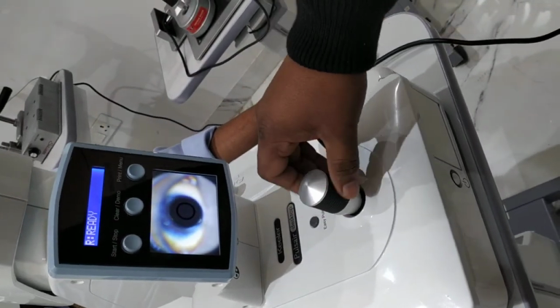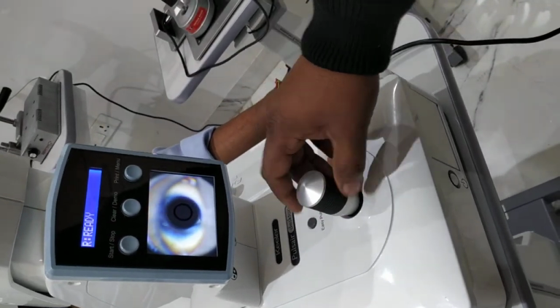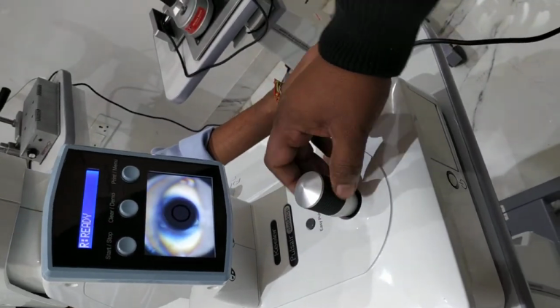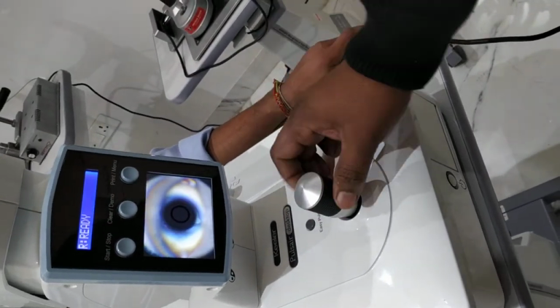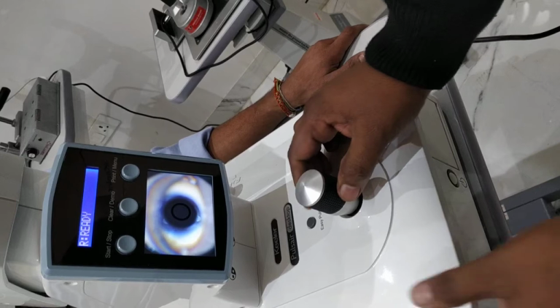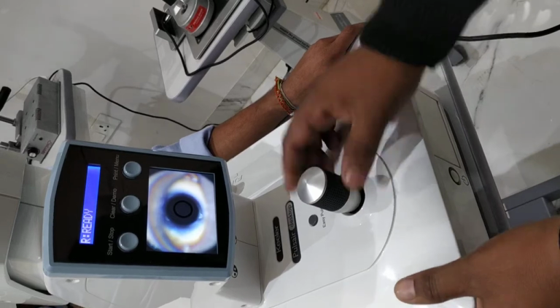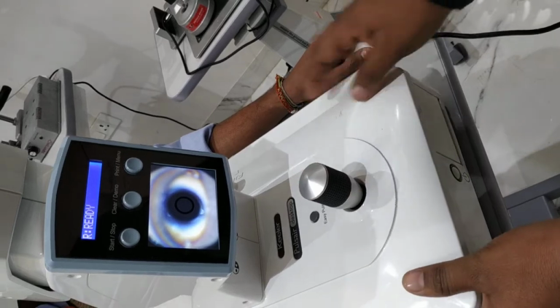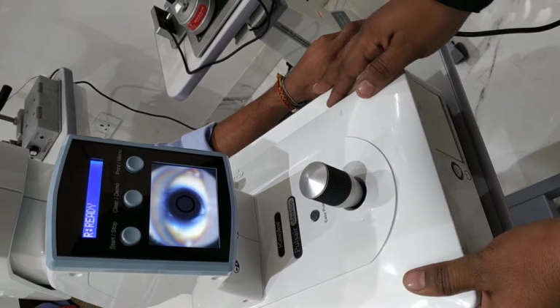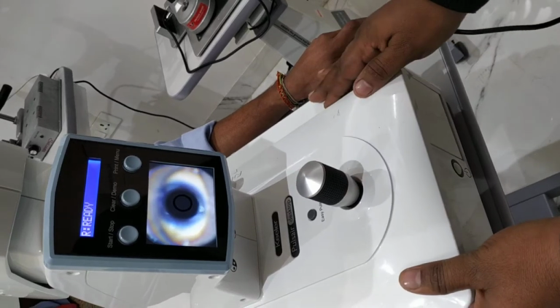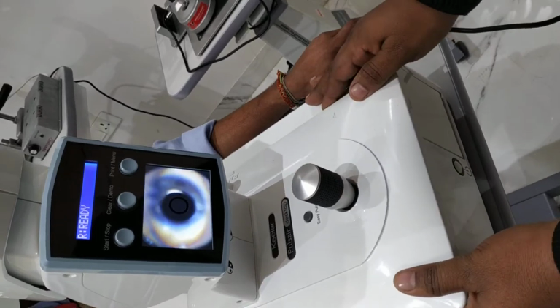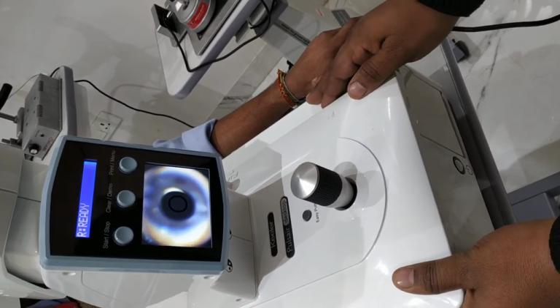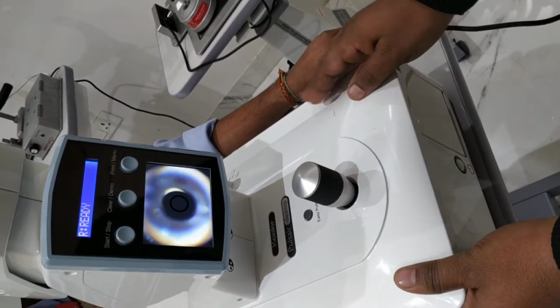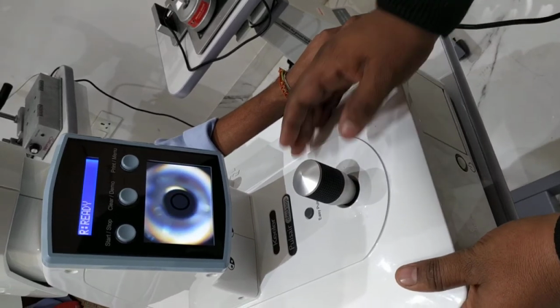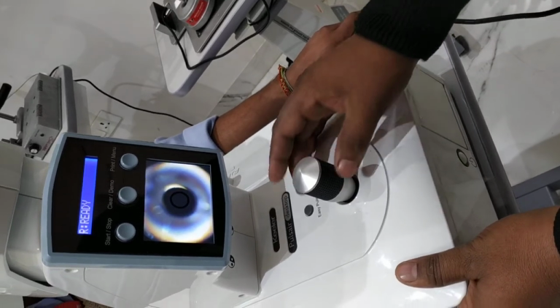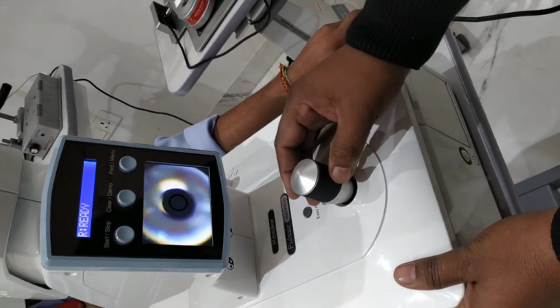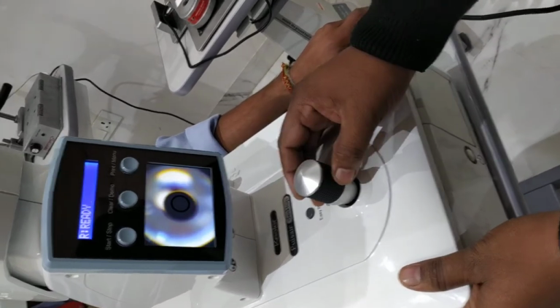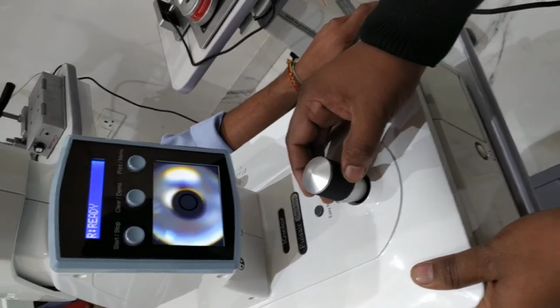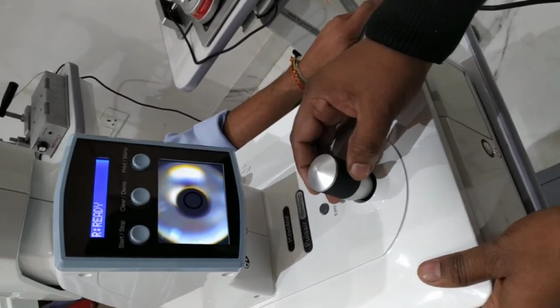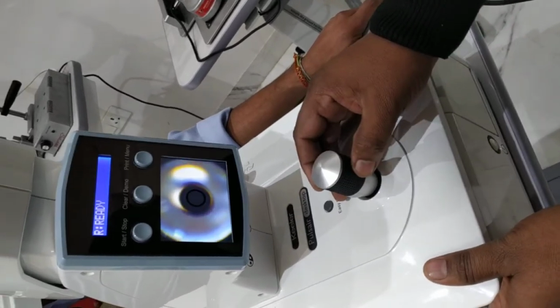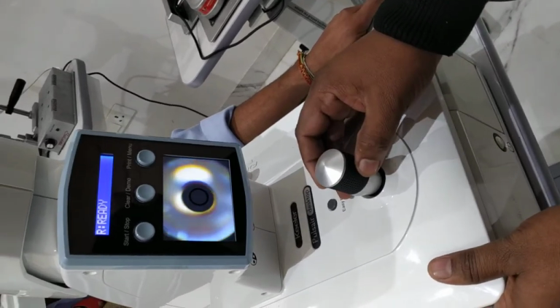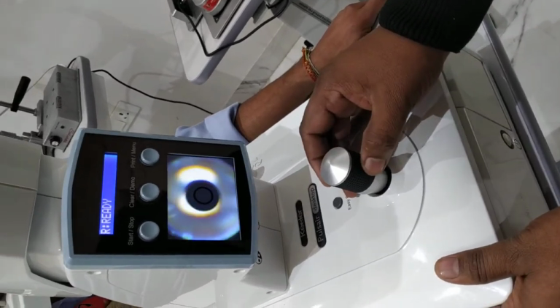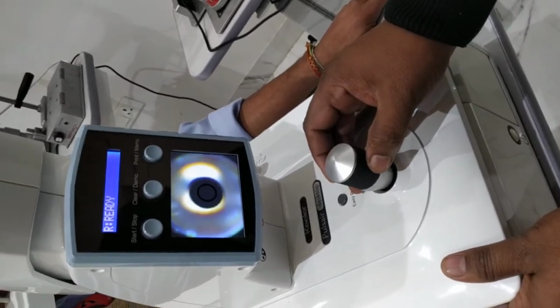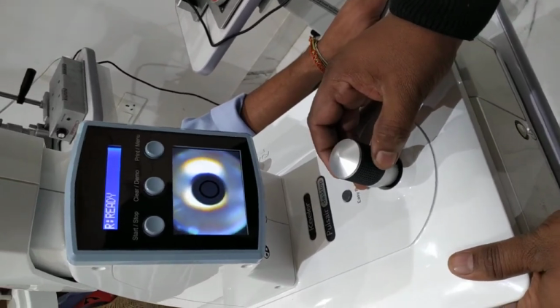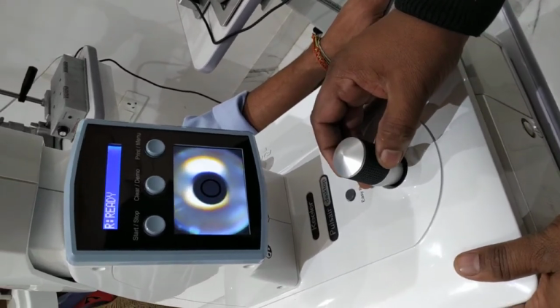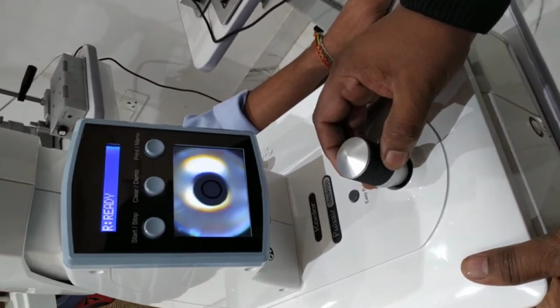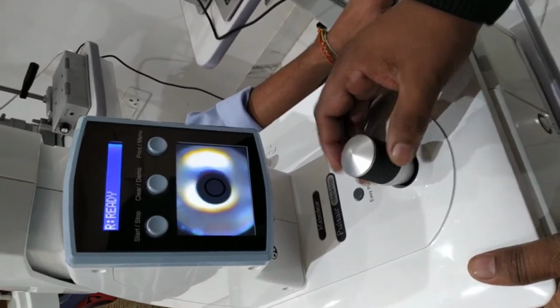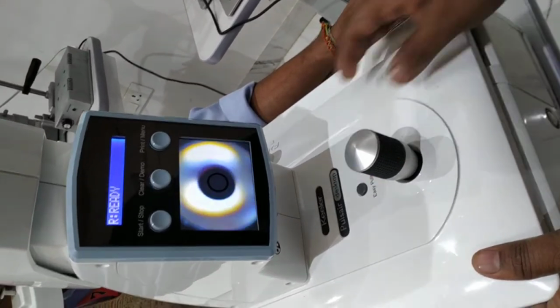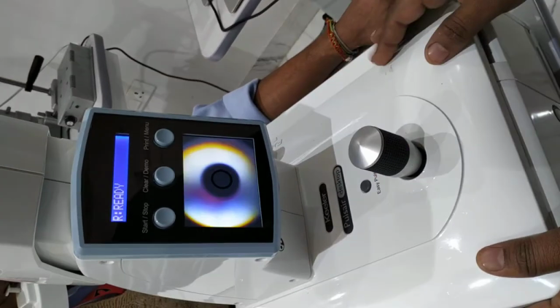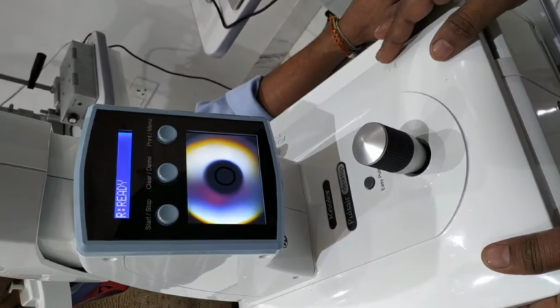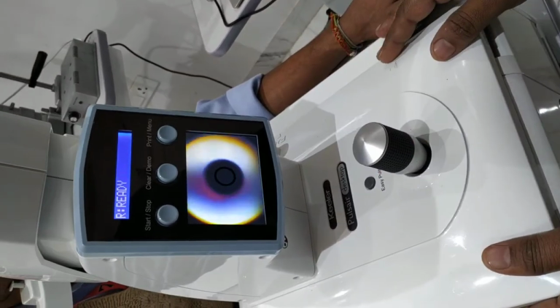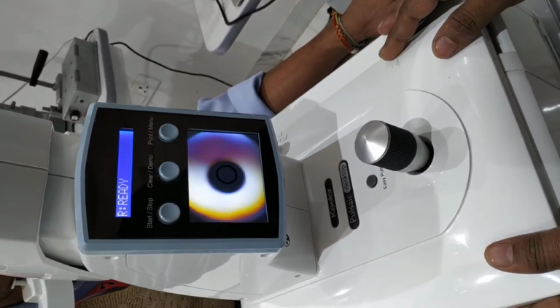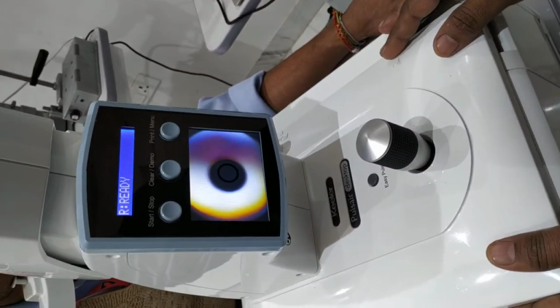So you can take the automatic data. Within seconds, you will get the data.